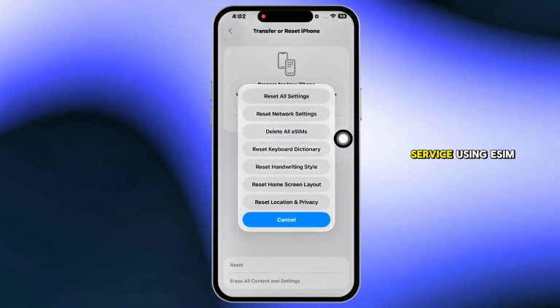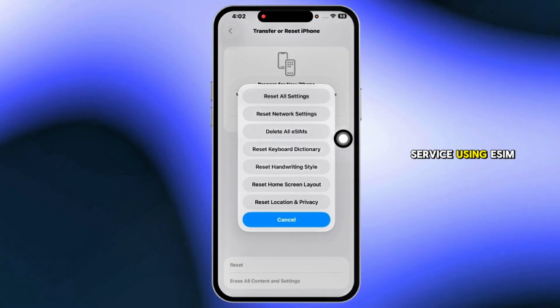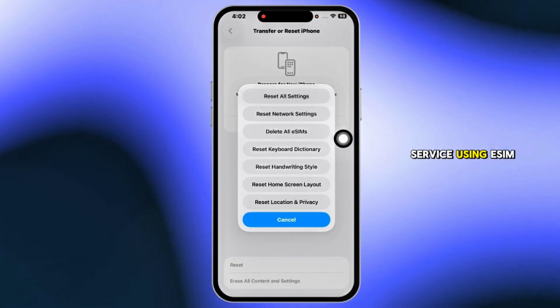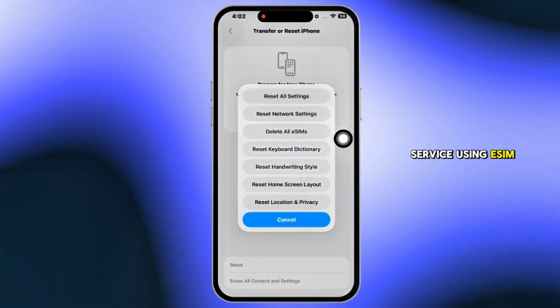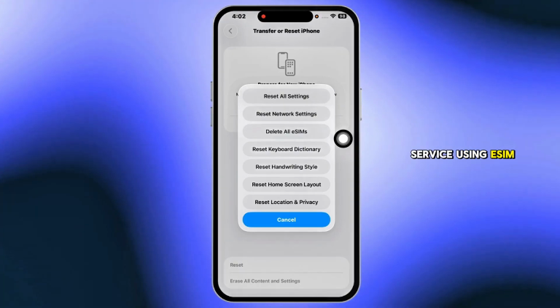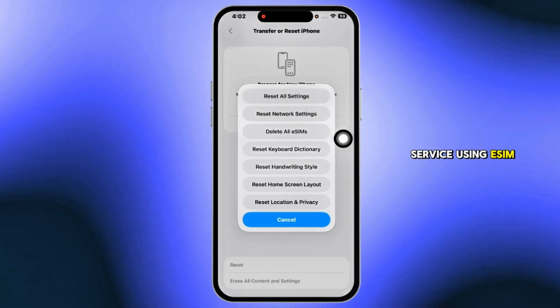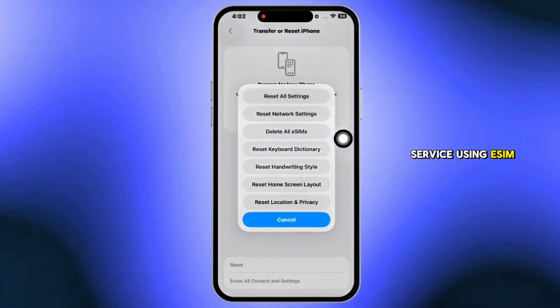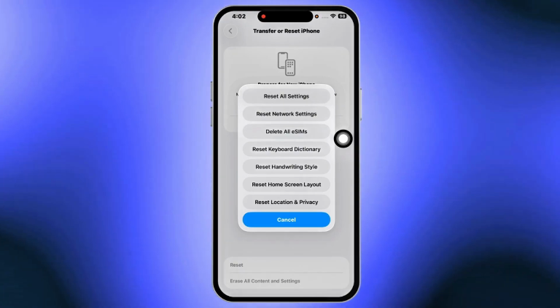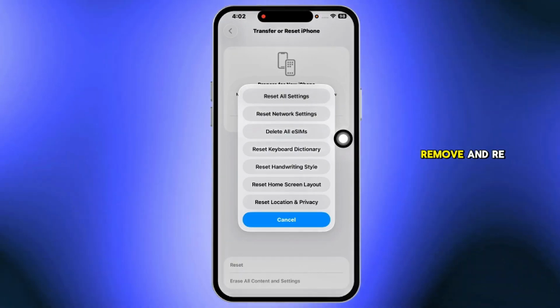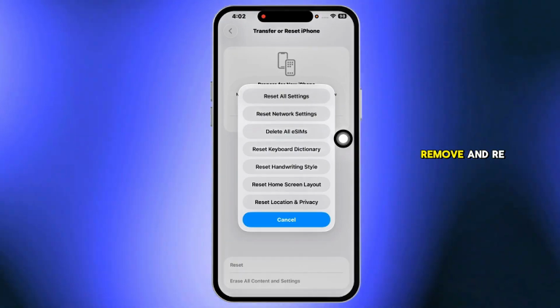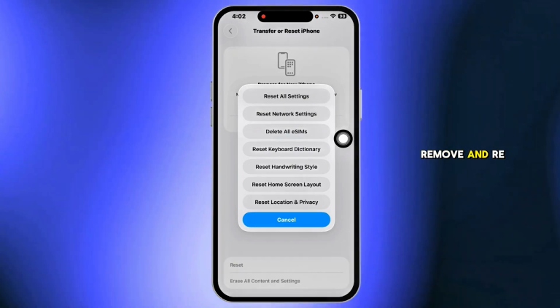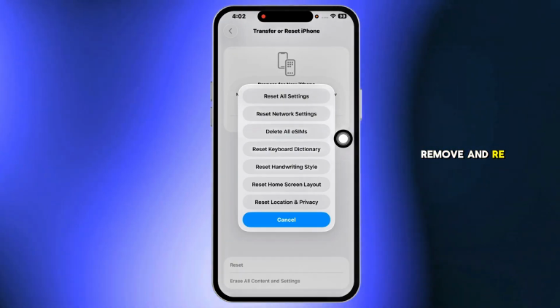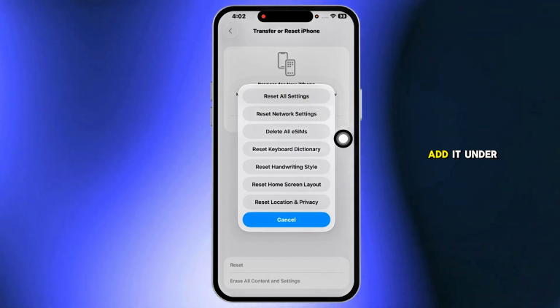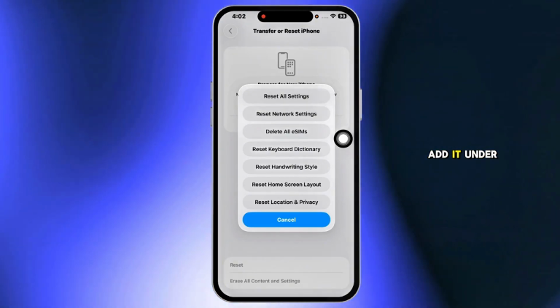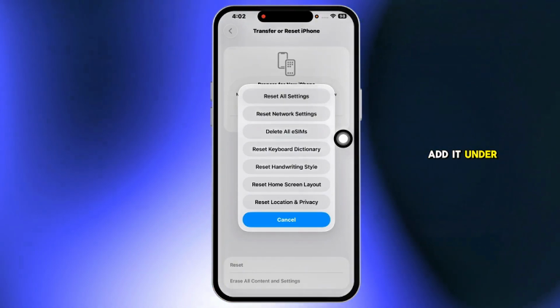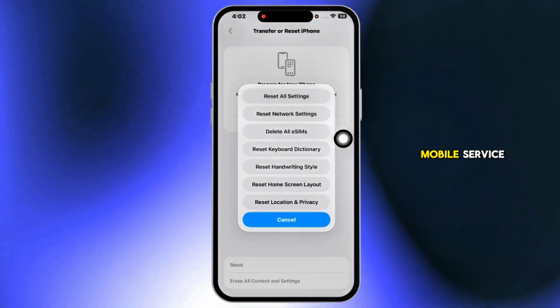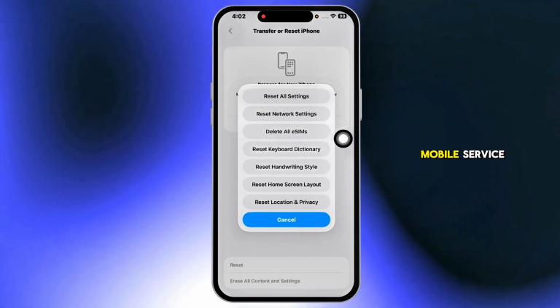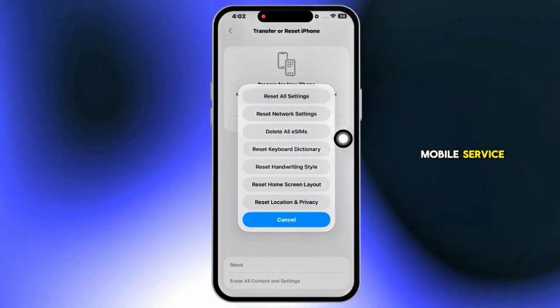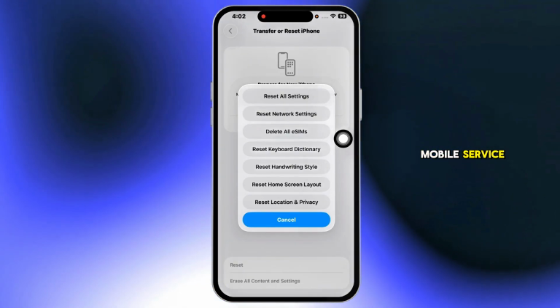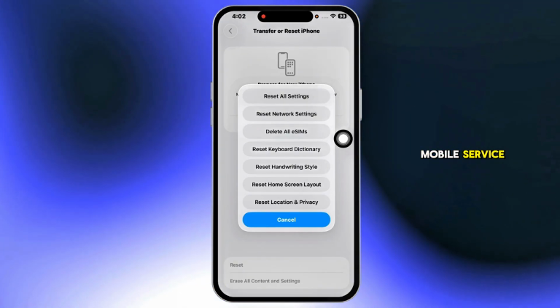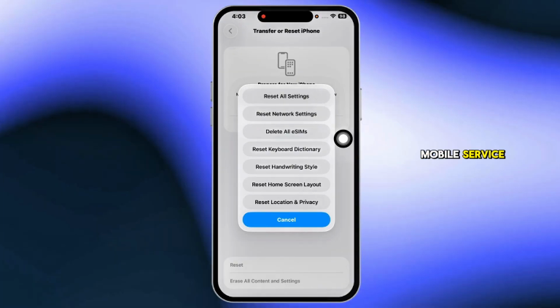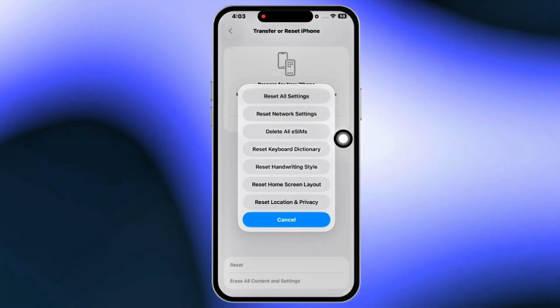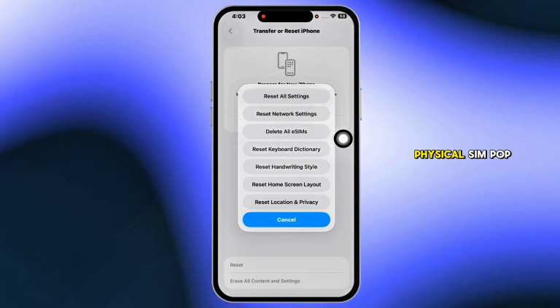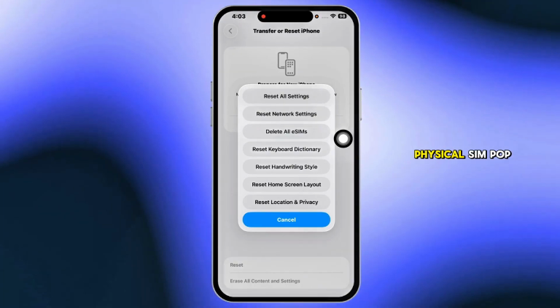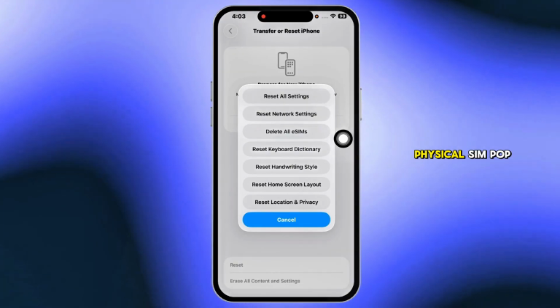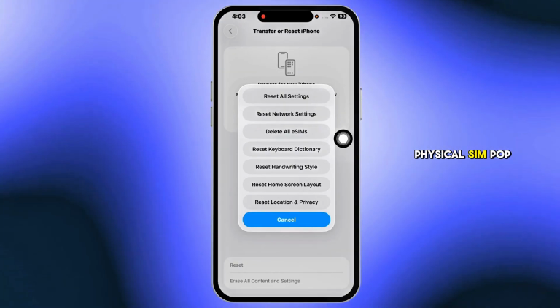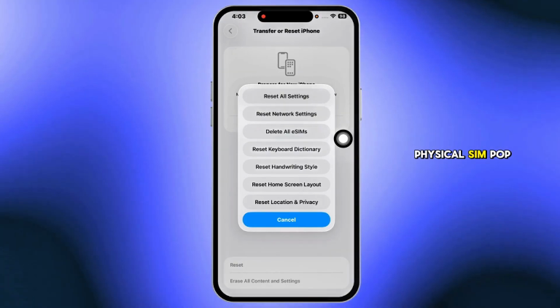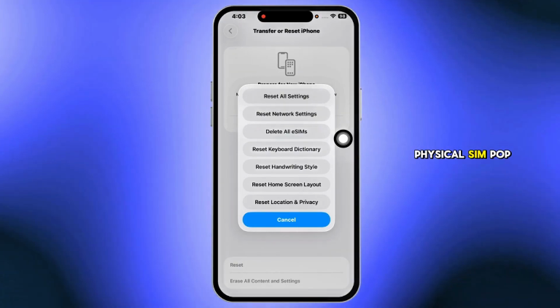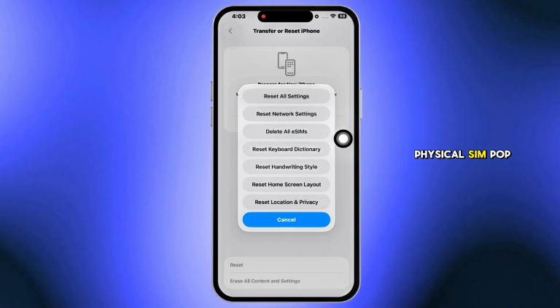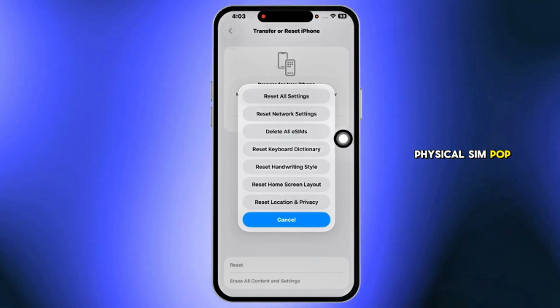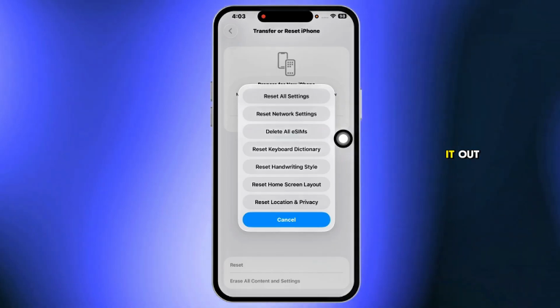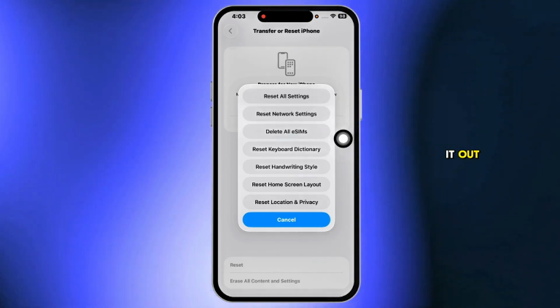Using eSIM? Remove and re-add it under Mobile Service. For a physical SIM, pop it out, clean it, and reseat.